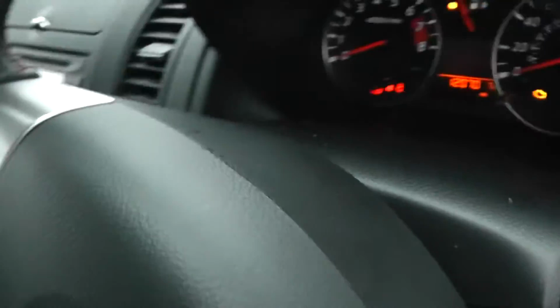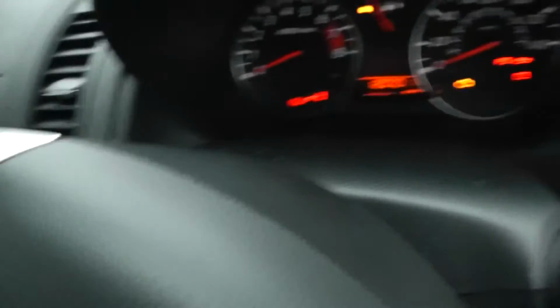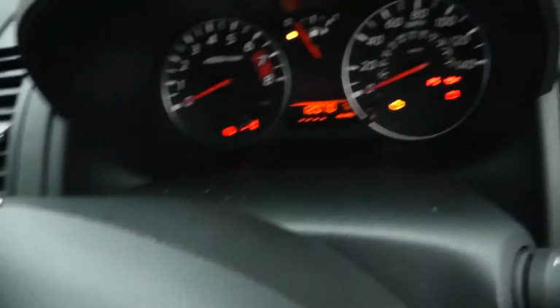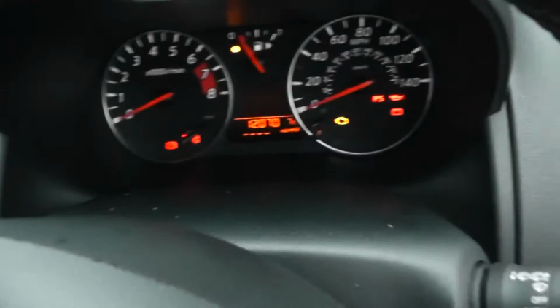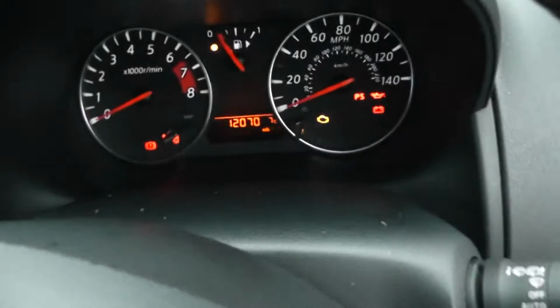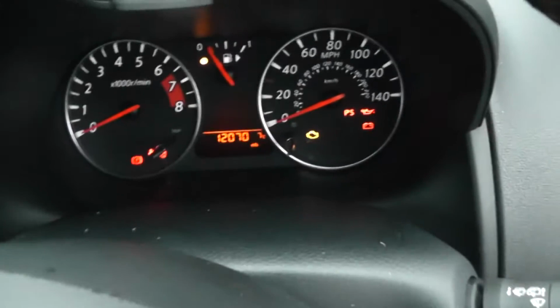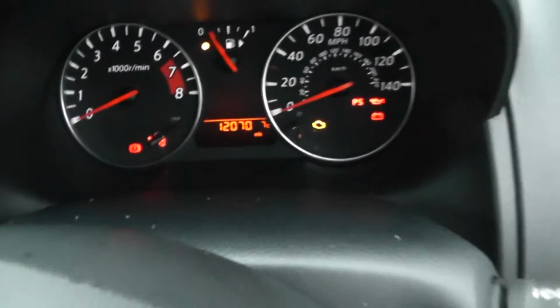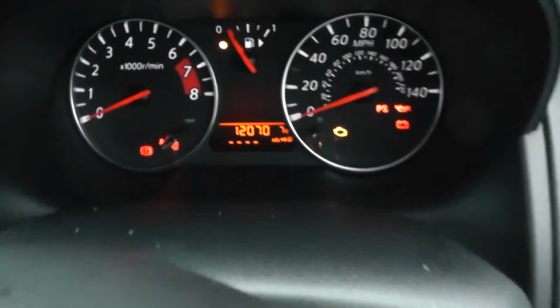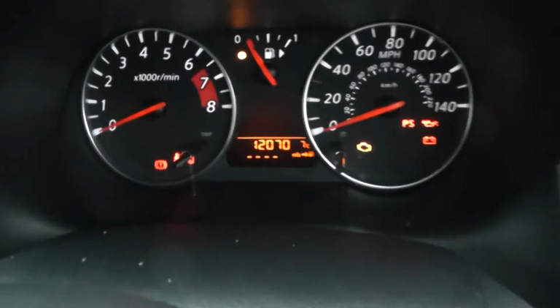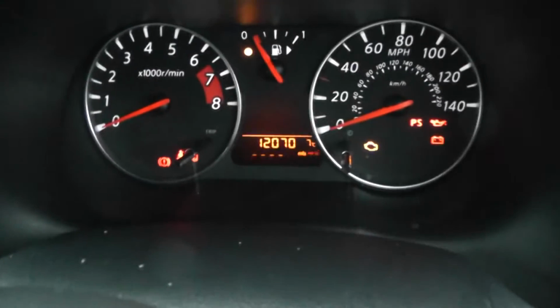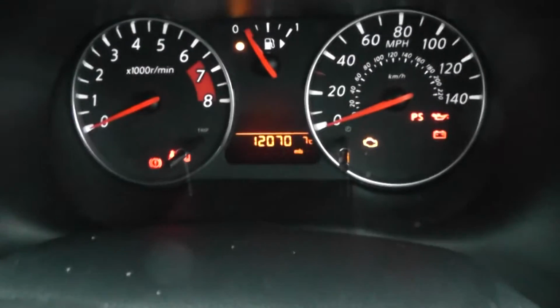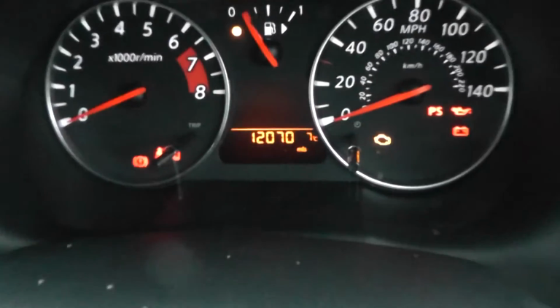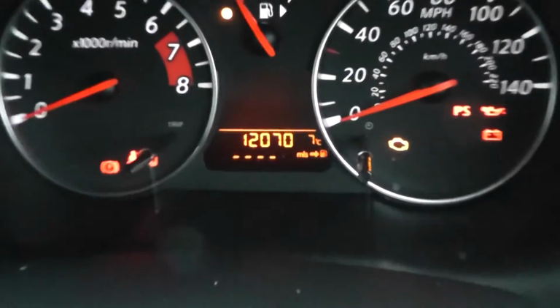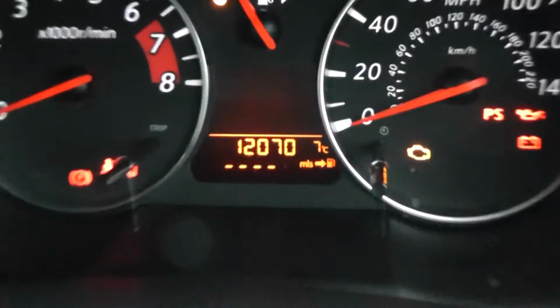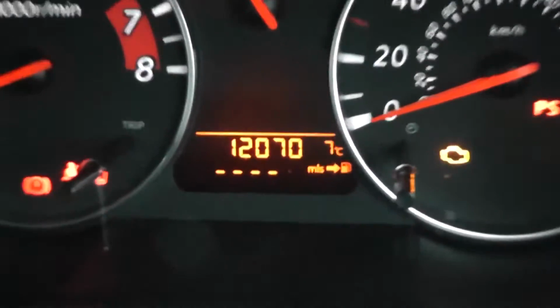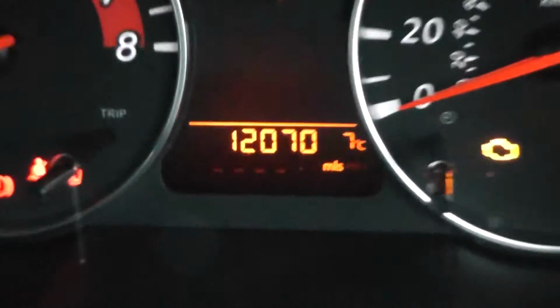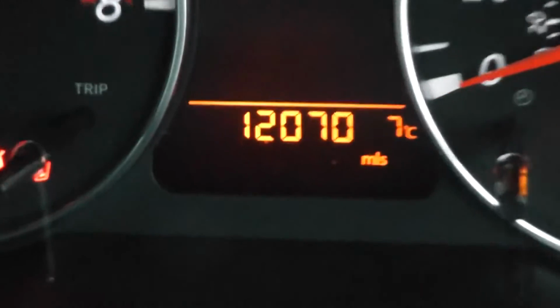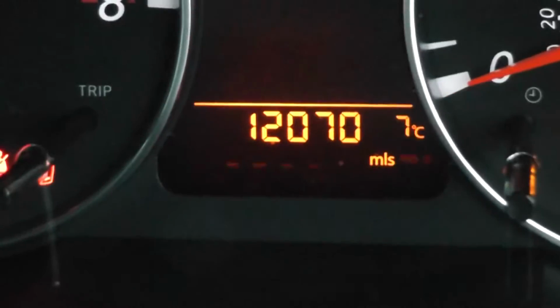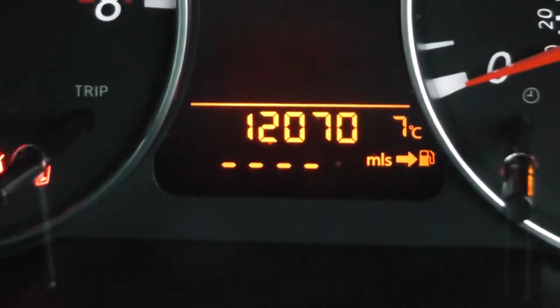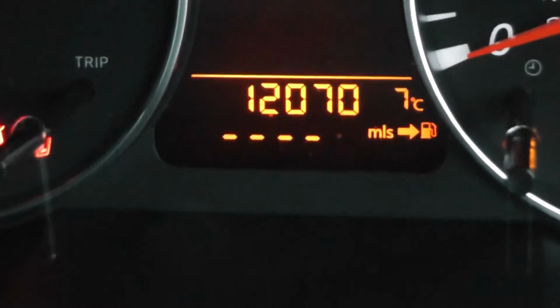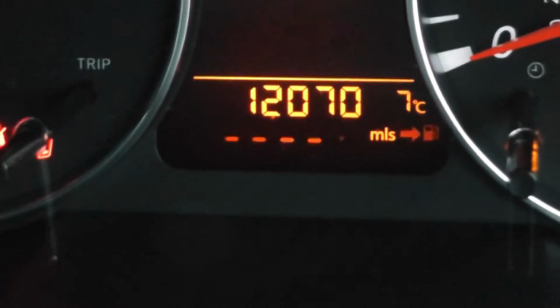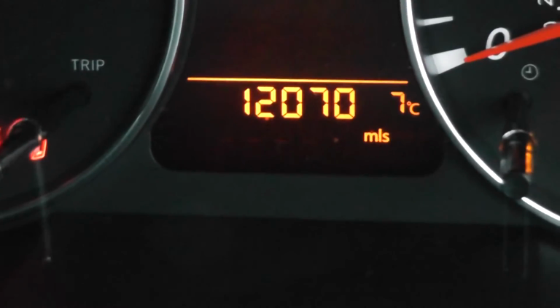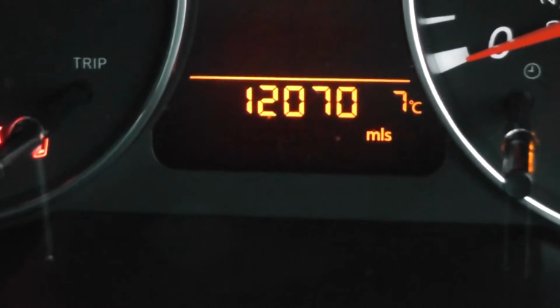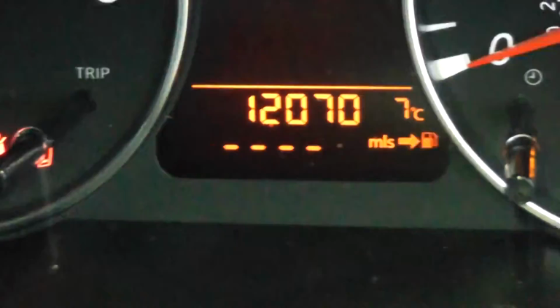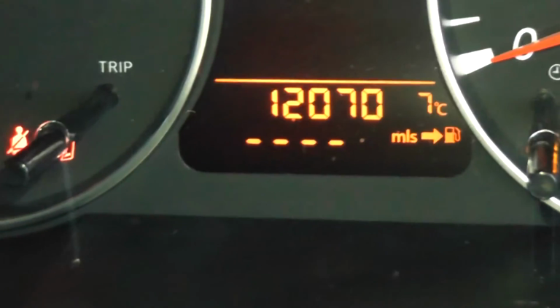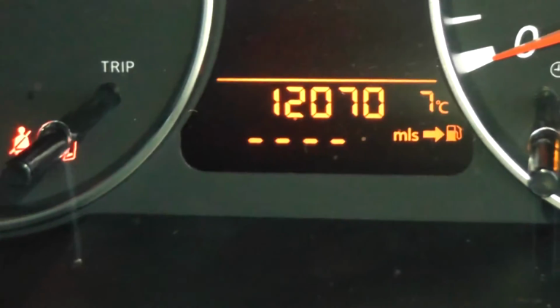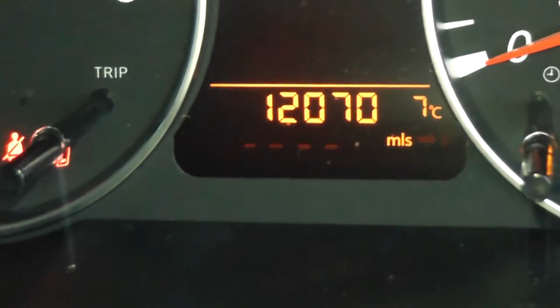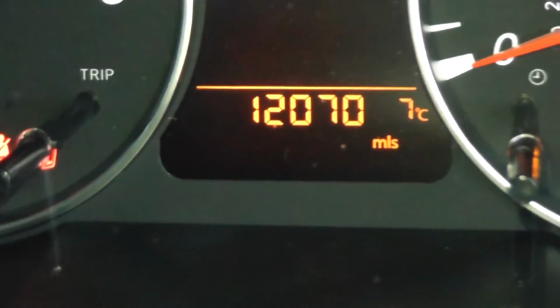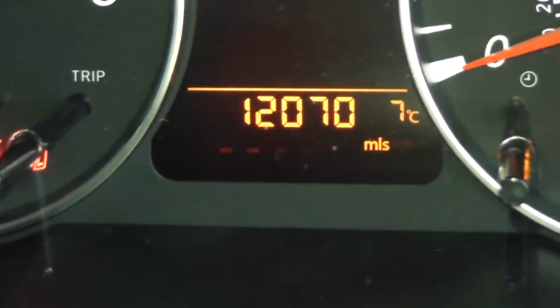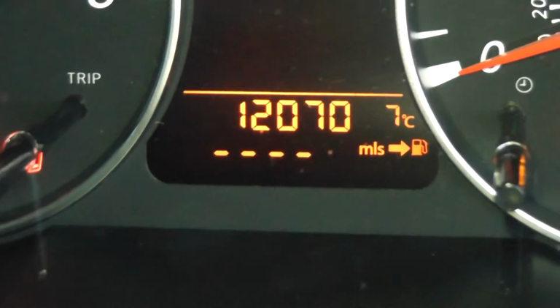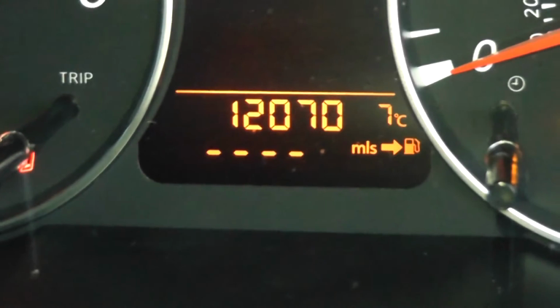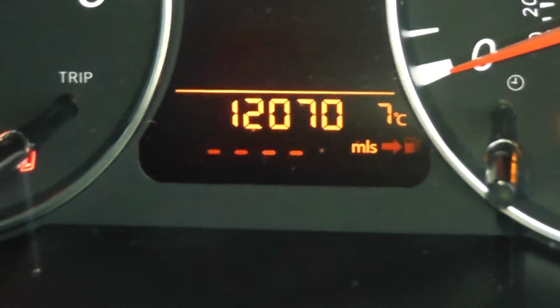If we take a look at the current mileage, it's 12,070 miles.